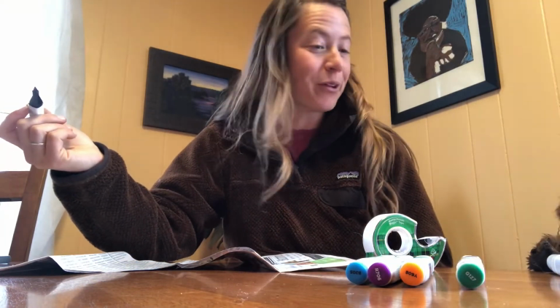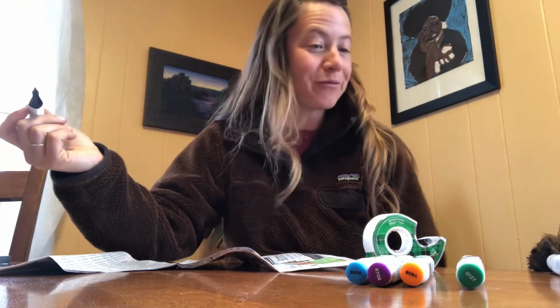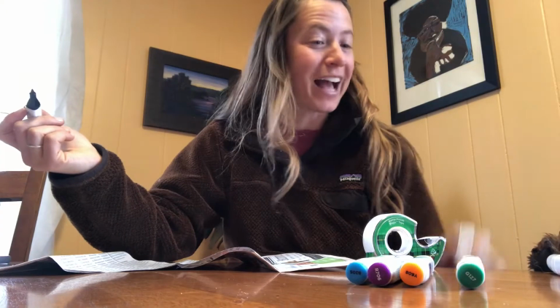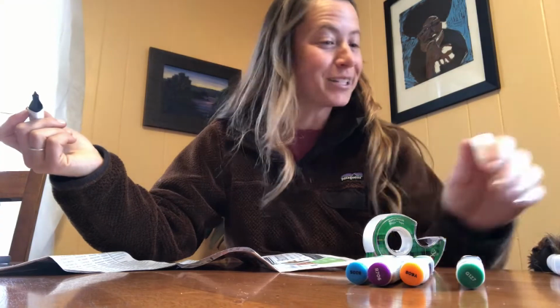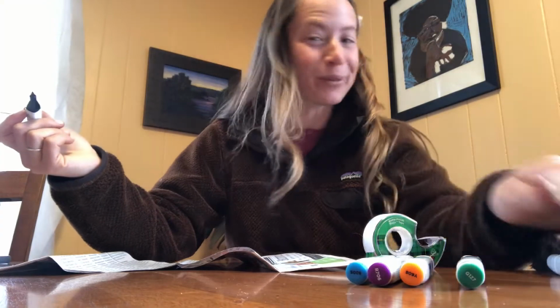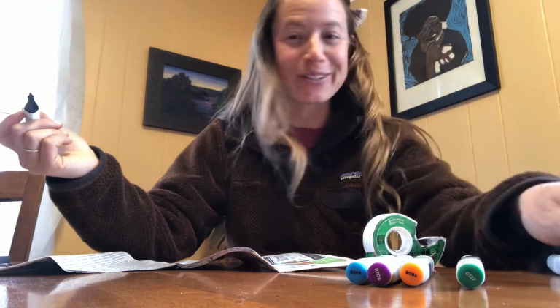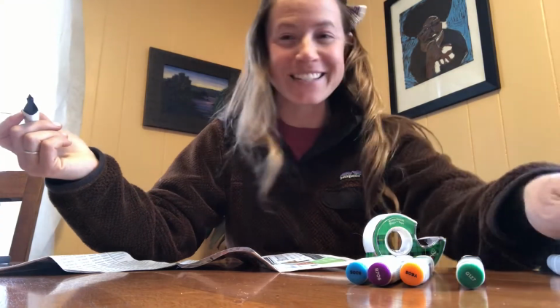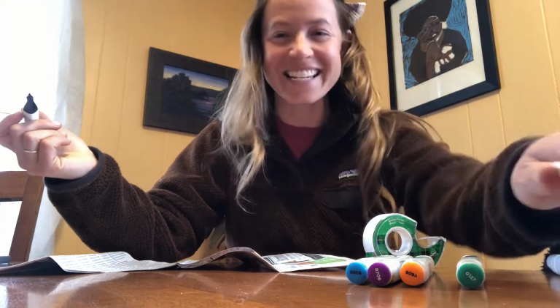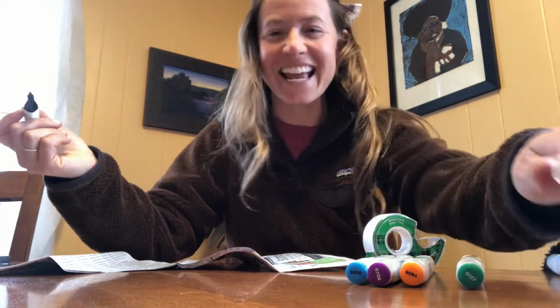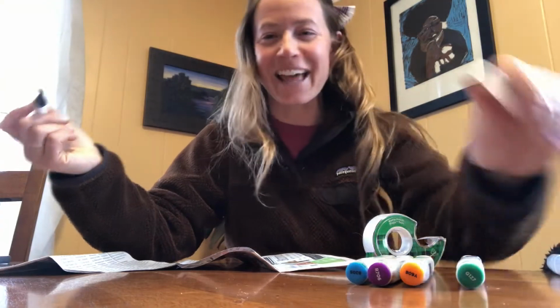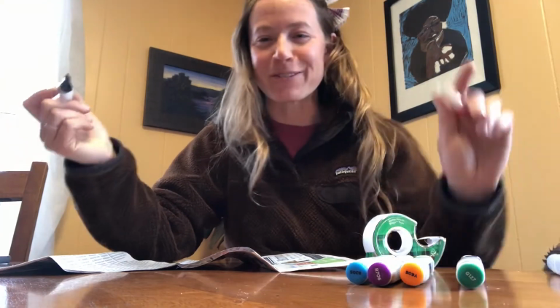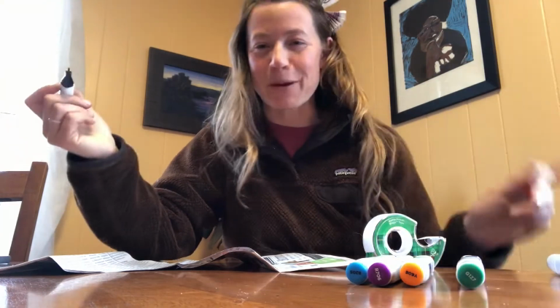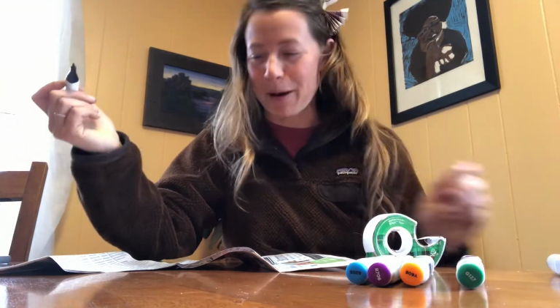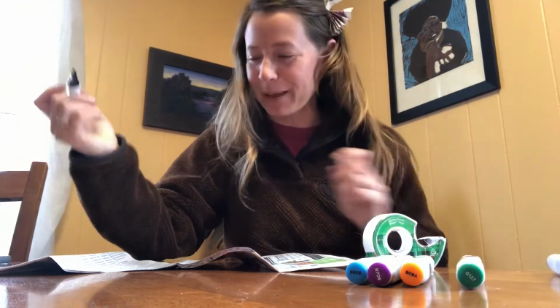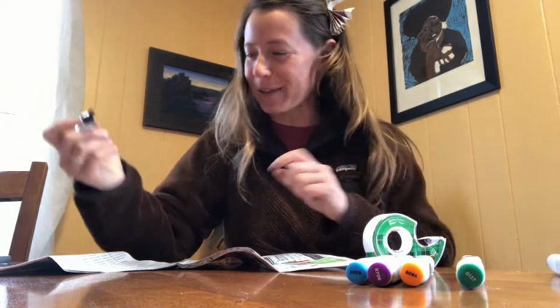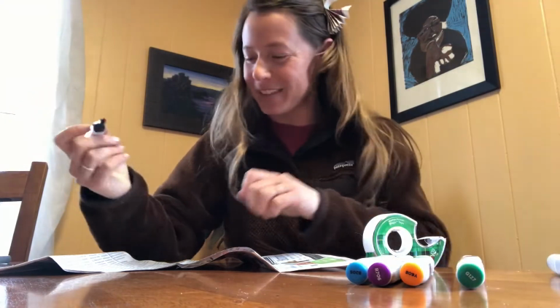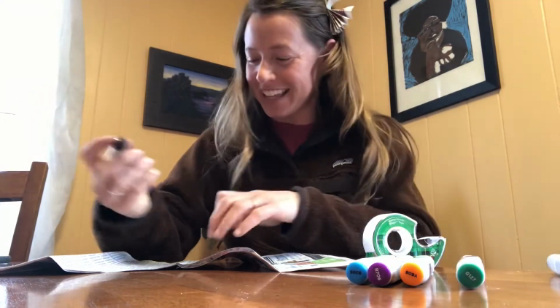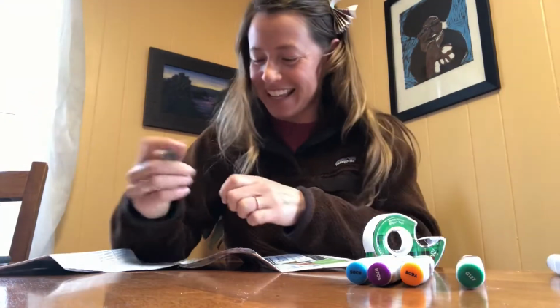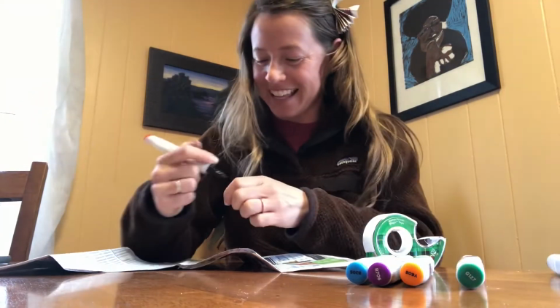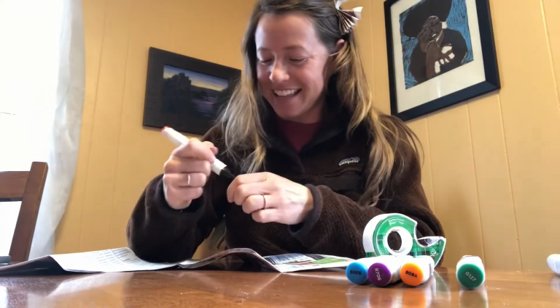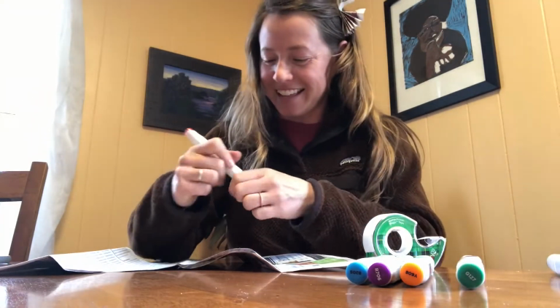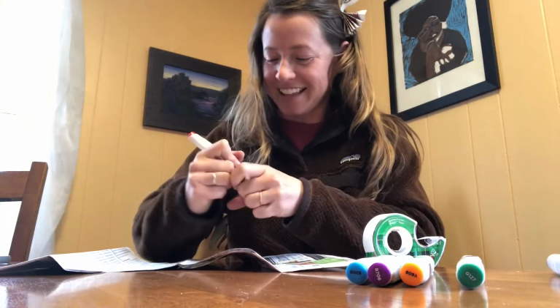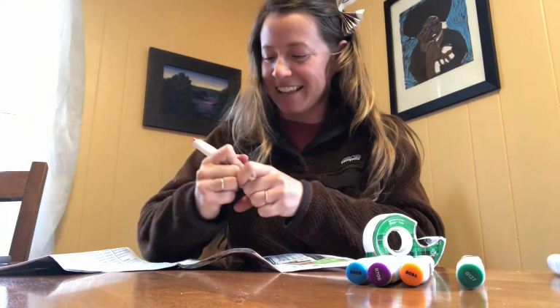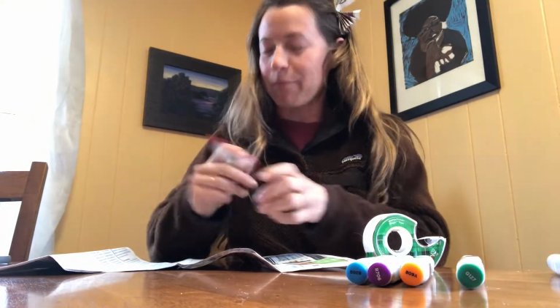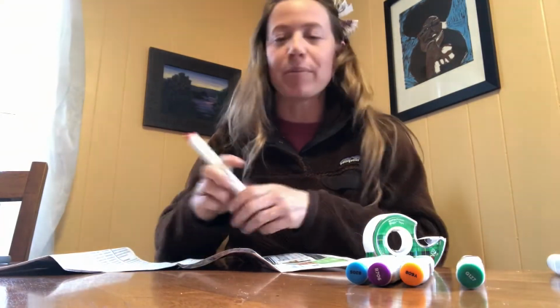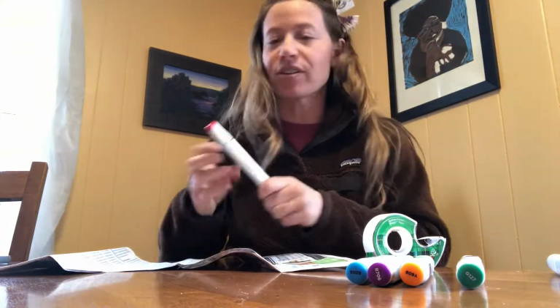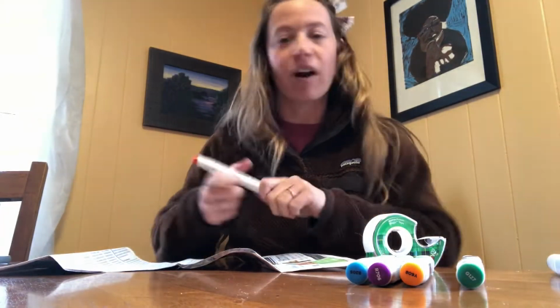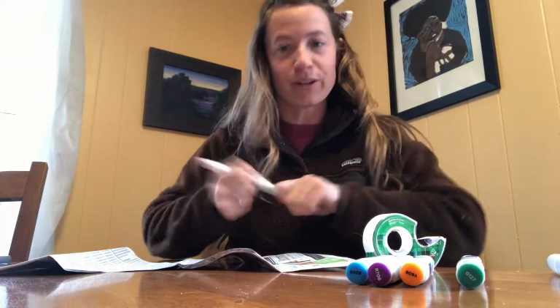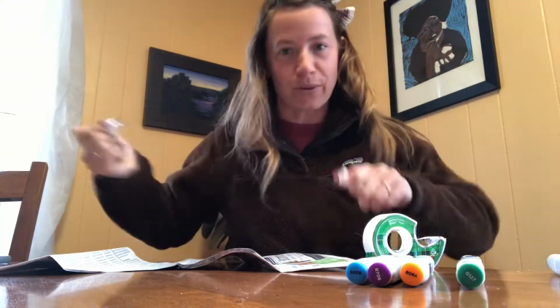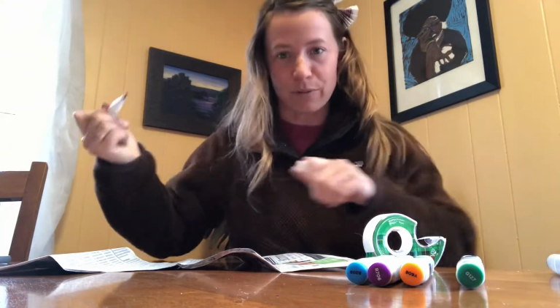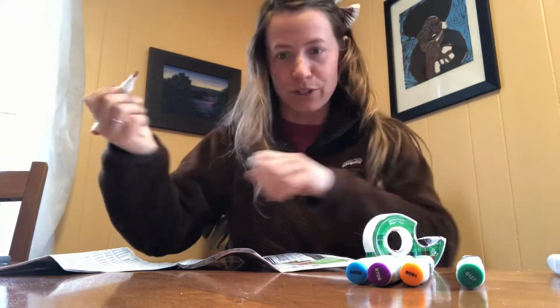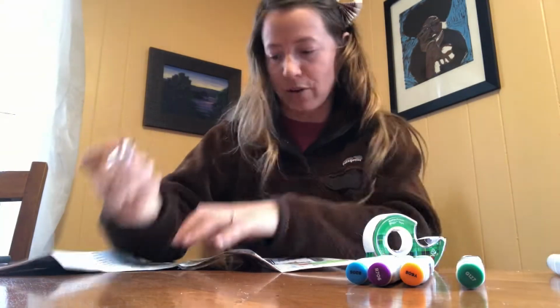Oh hi, Spruce — that was my puppy. Puppies are always welcome to join.